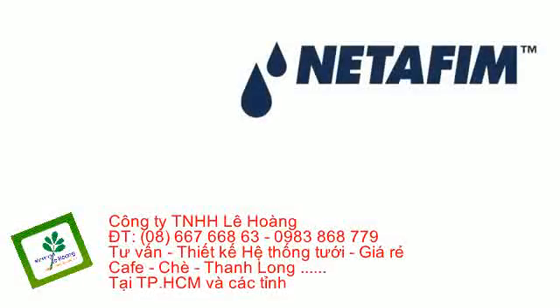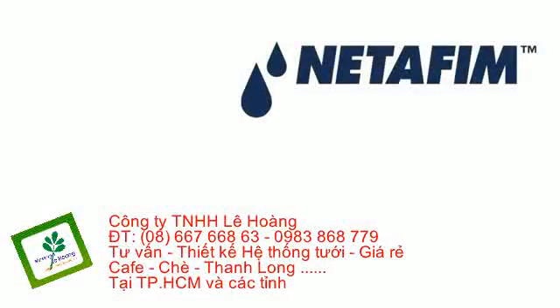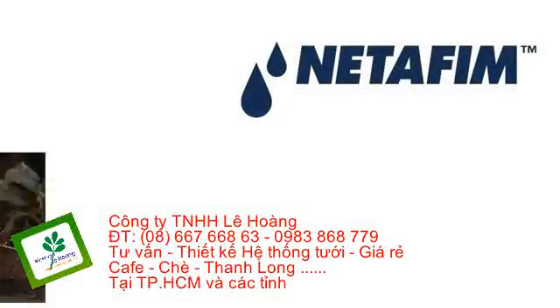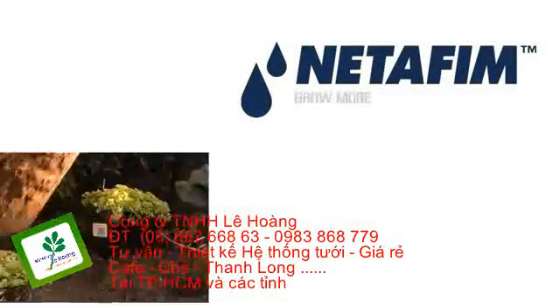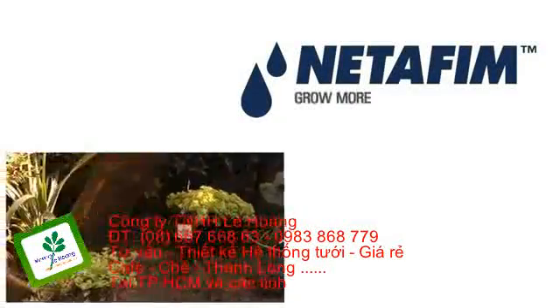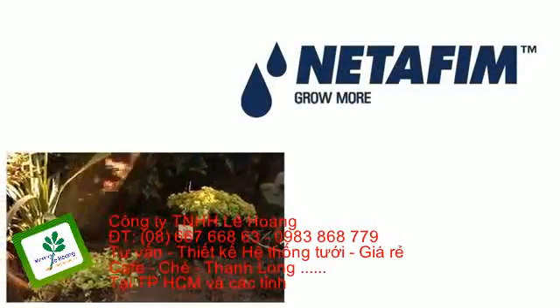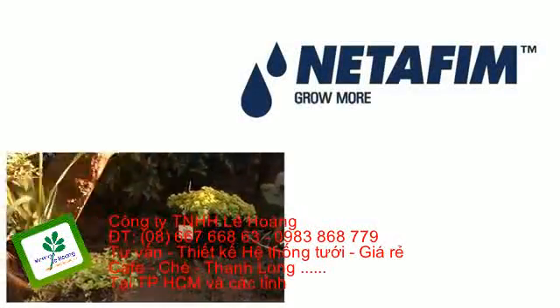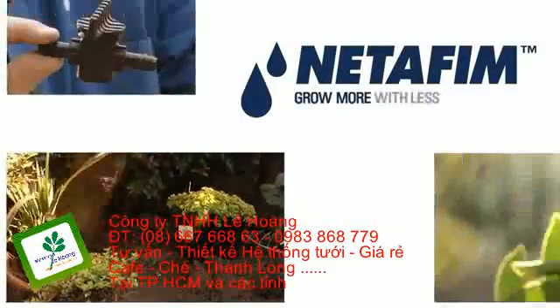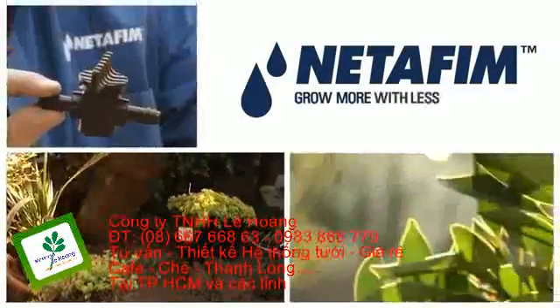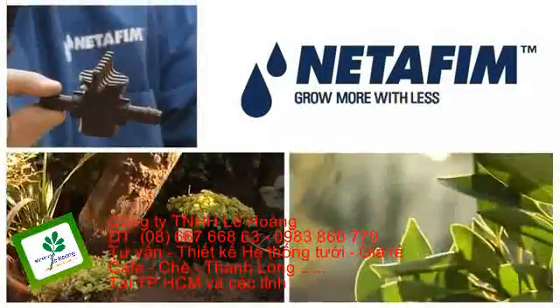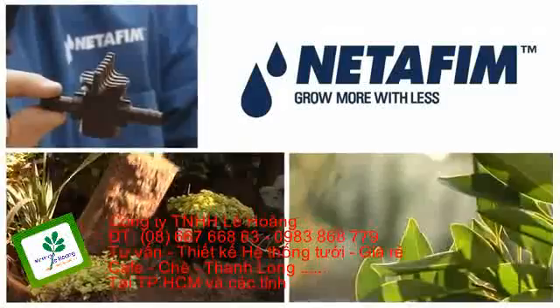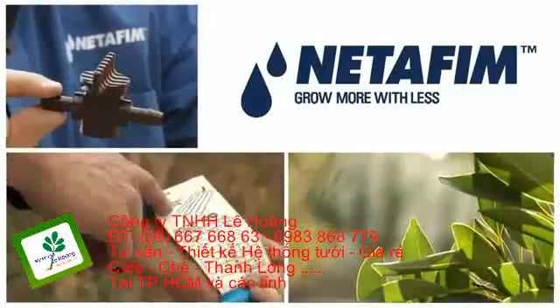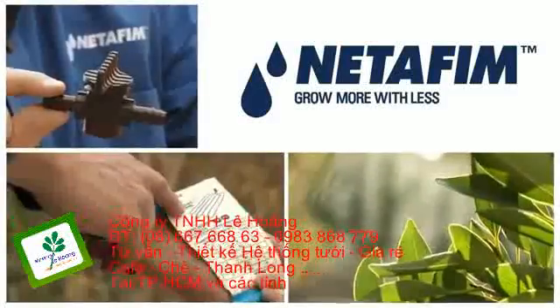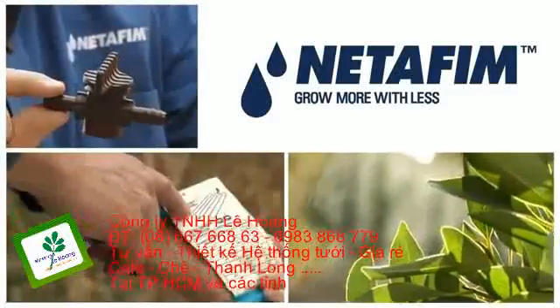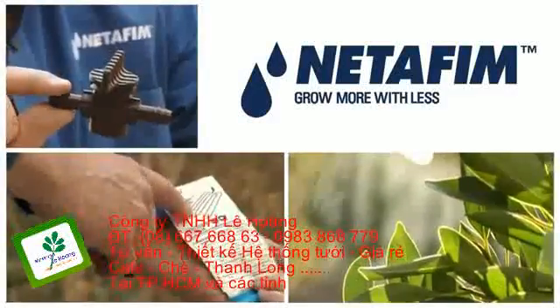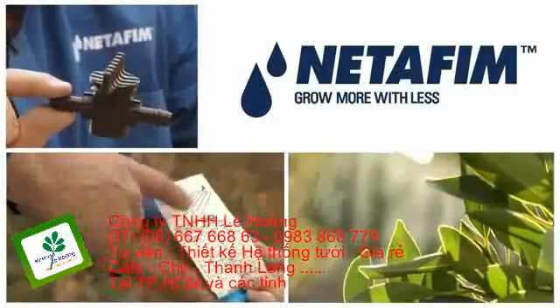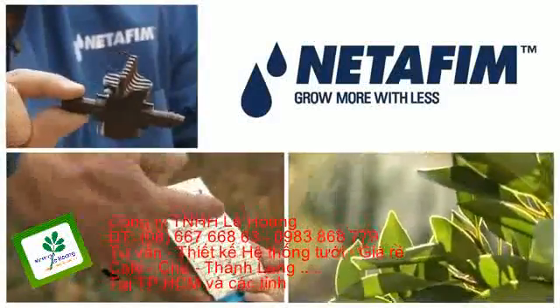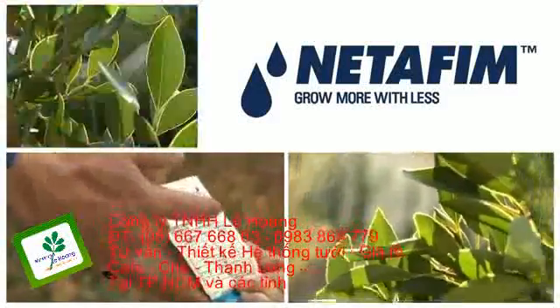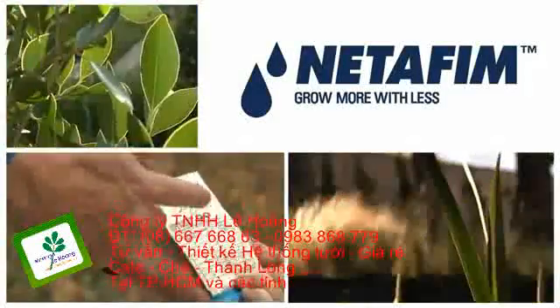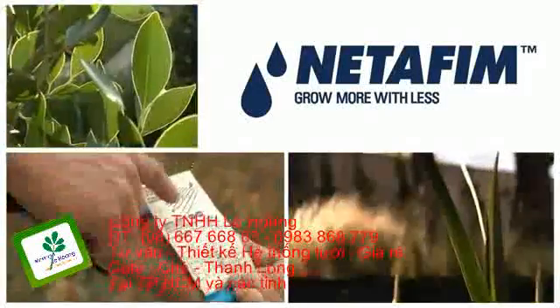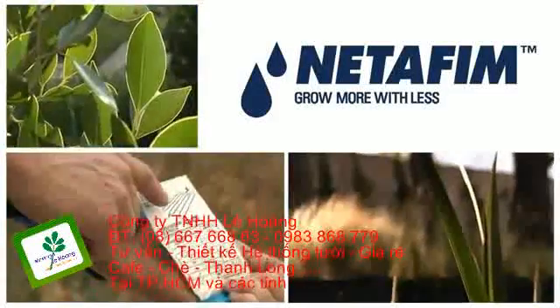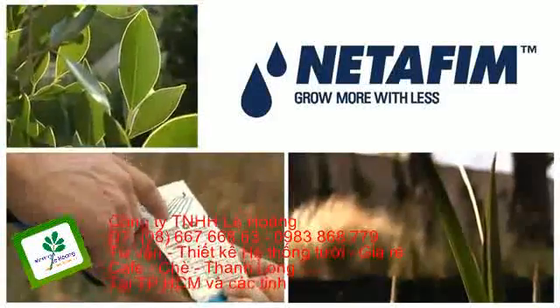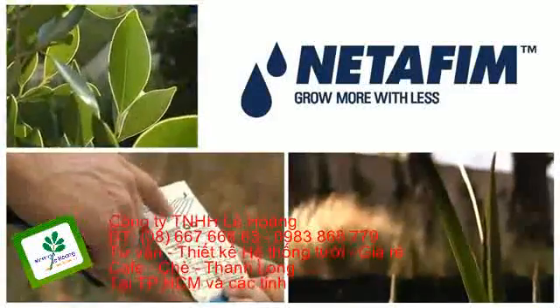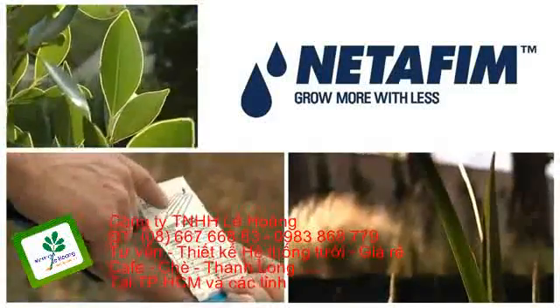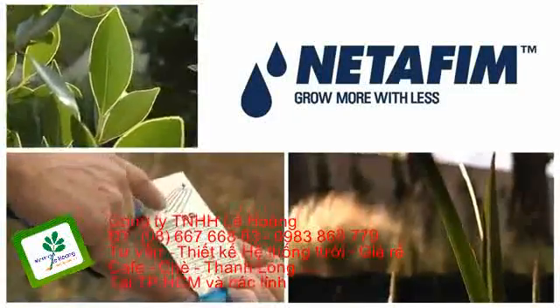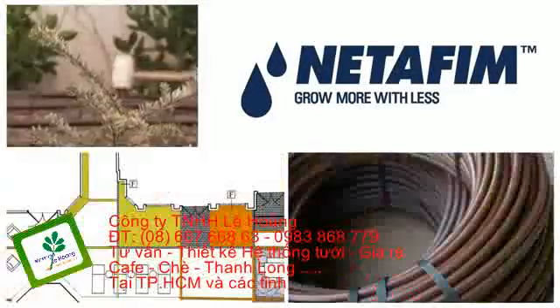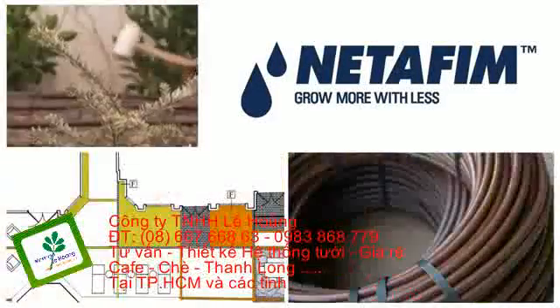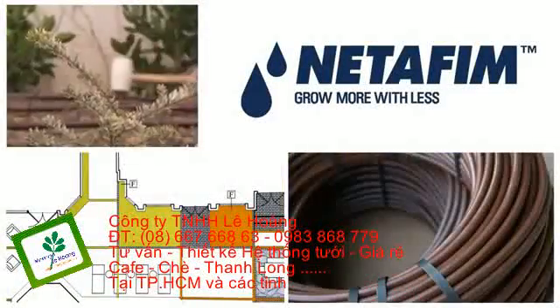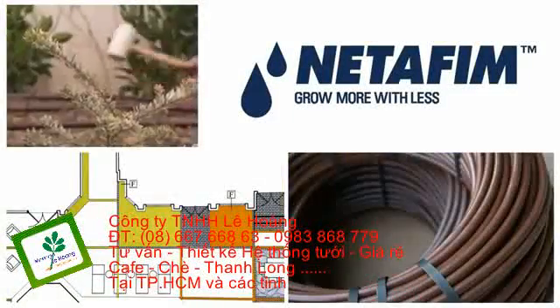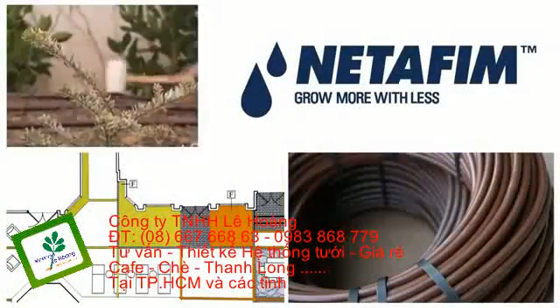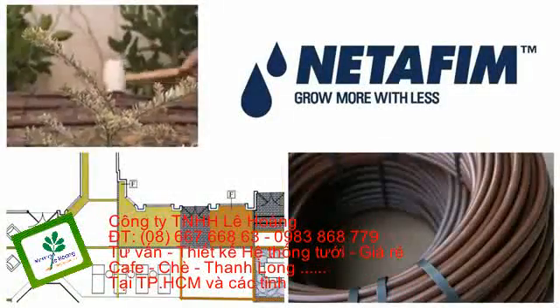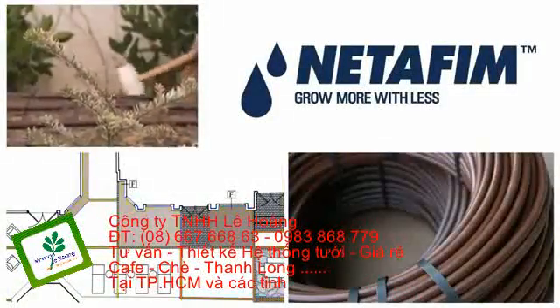Grow more with less. Quality products, experienced people, and reliable partners.